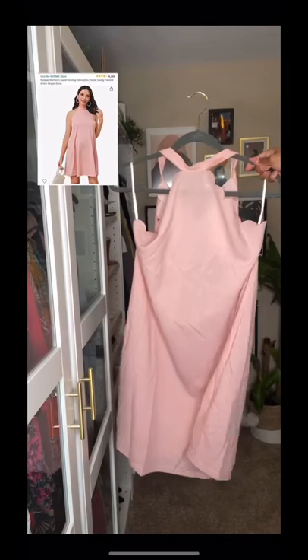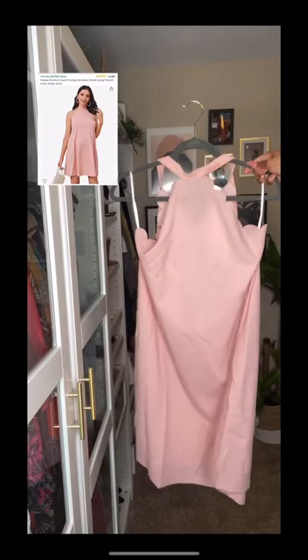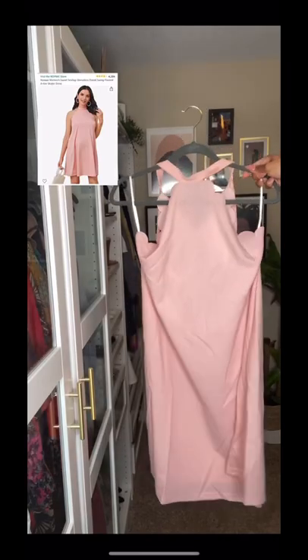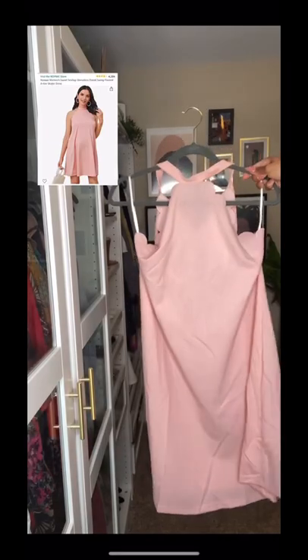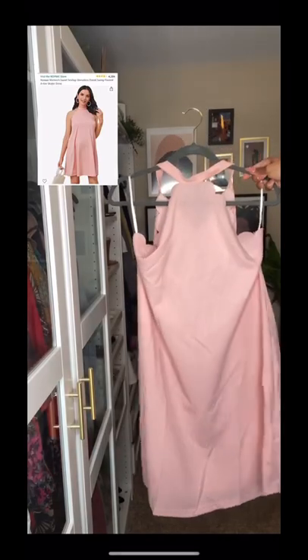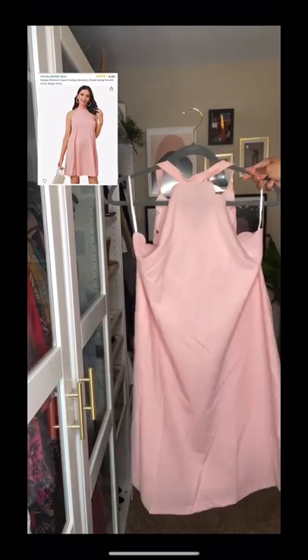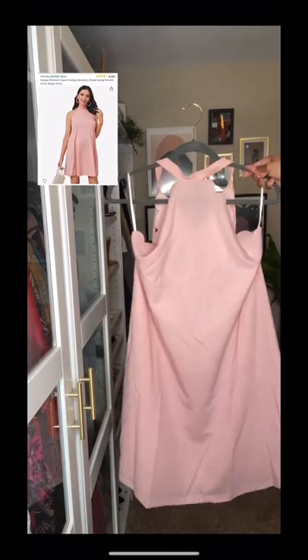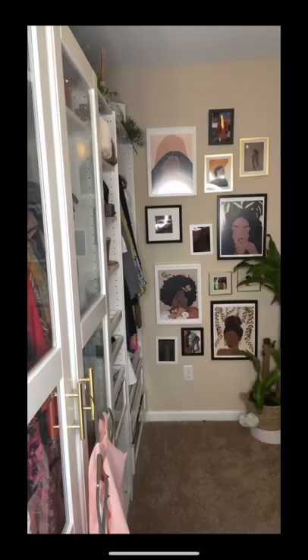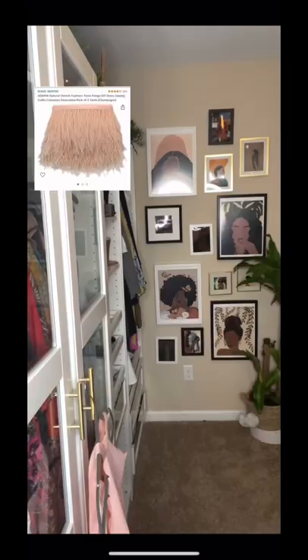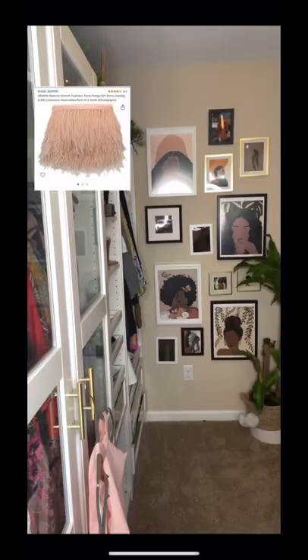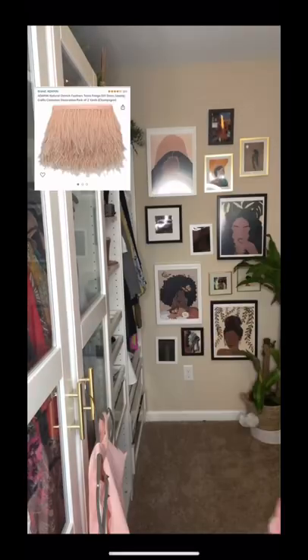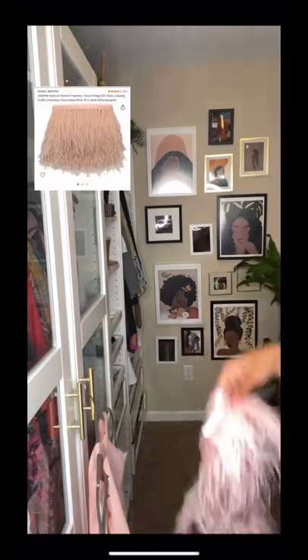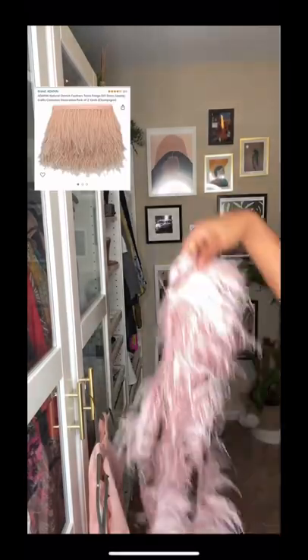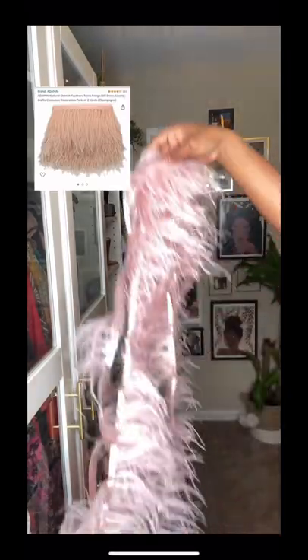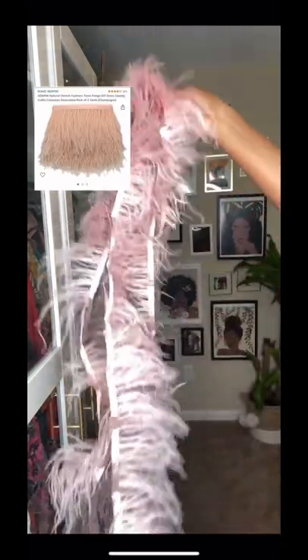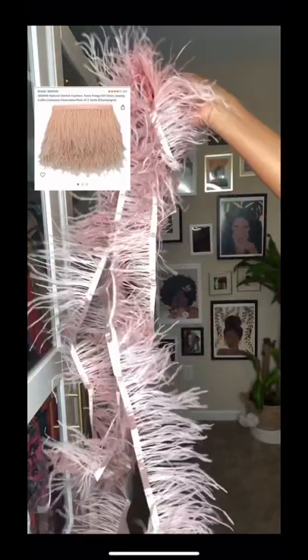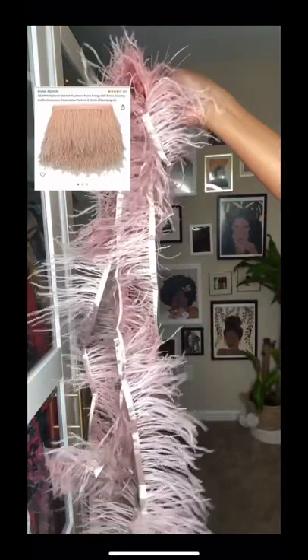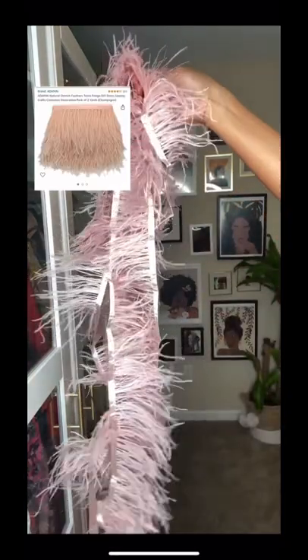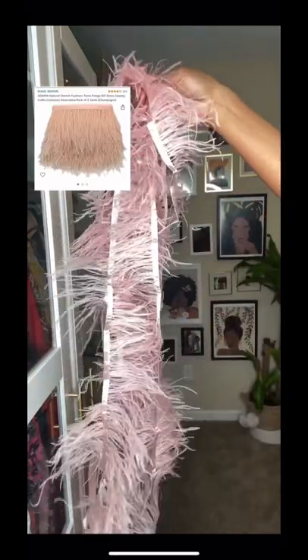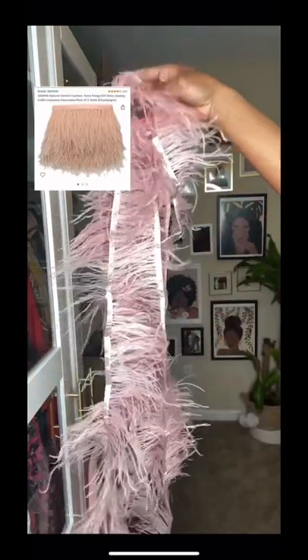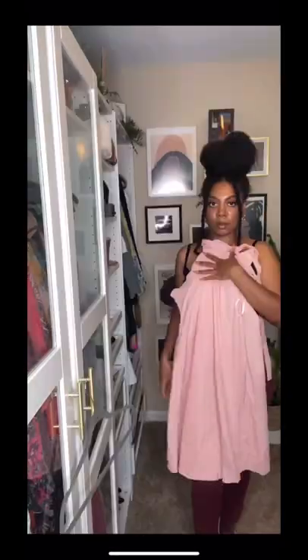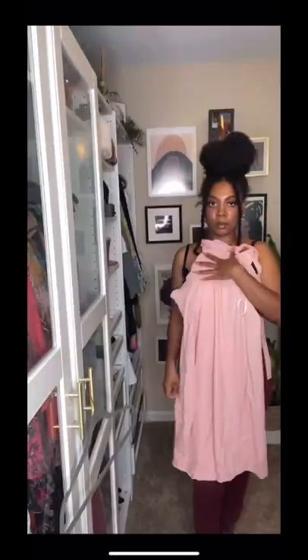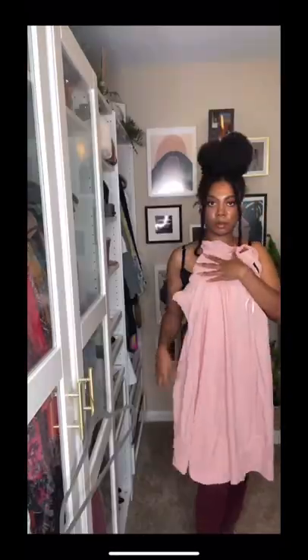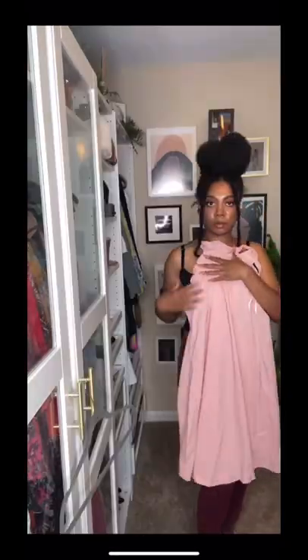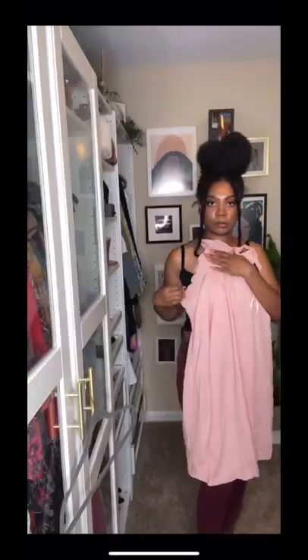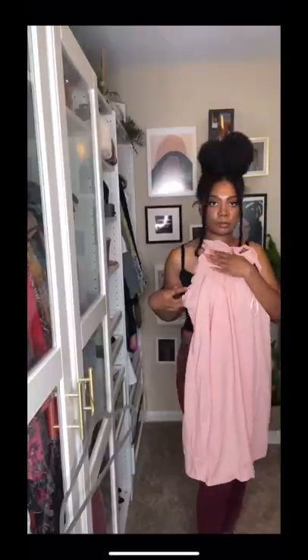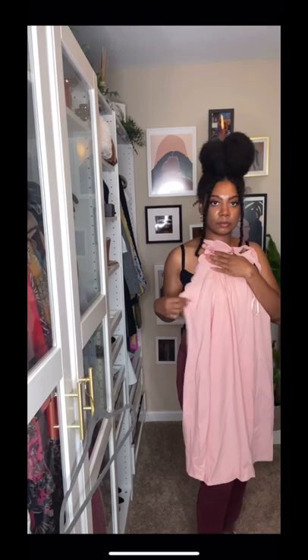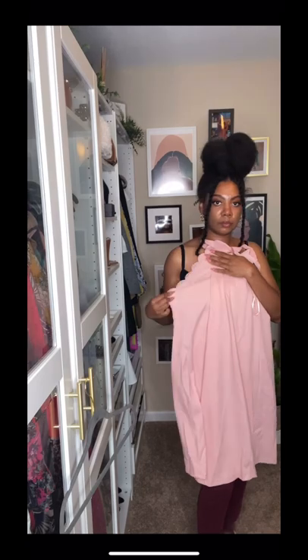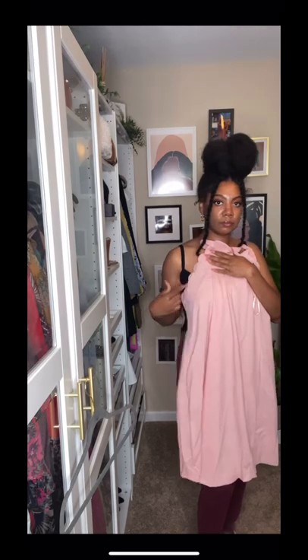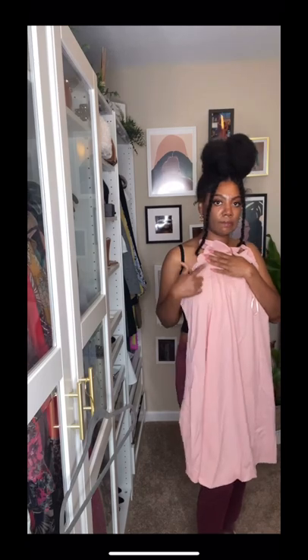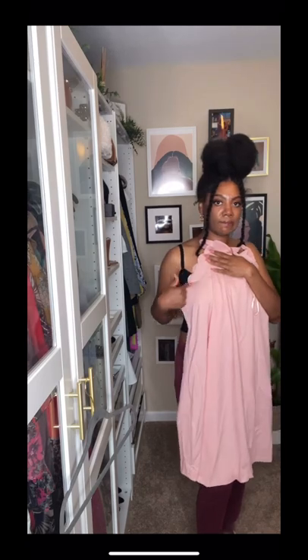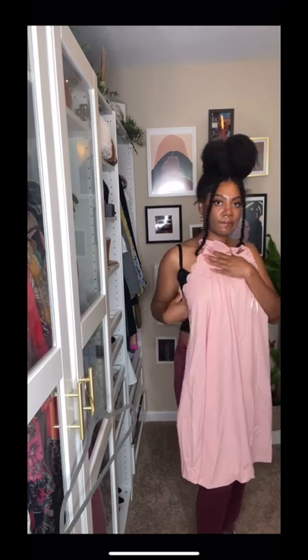Feathers are everywhere, so I decided to make a cute little feather dress using some products that I had found from Amazon.